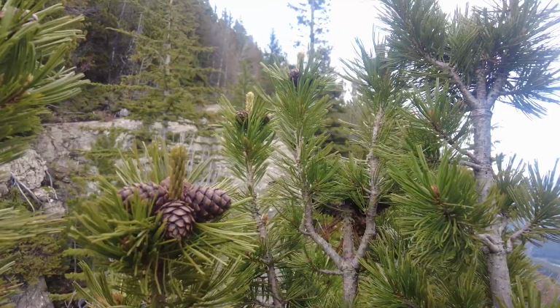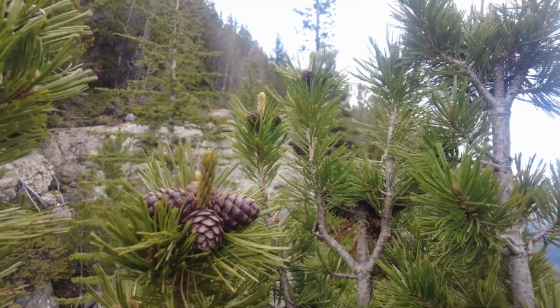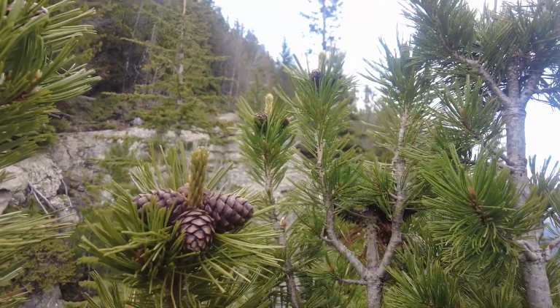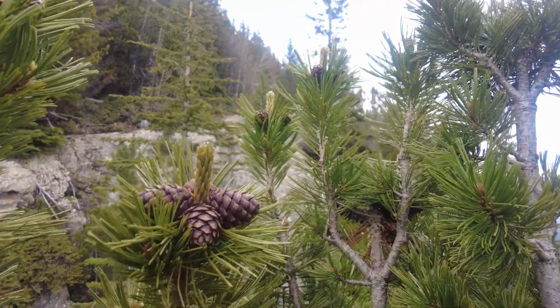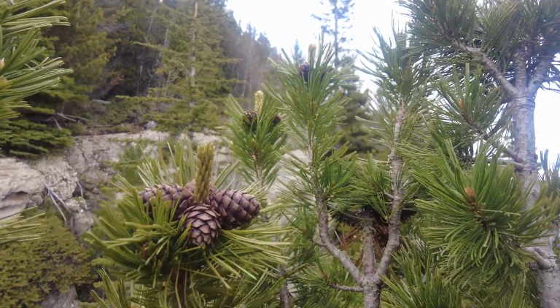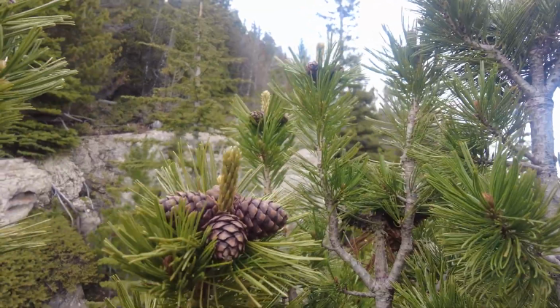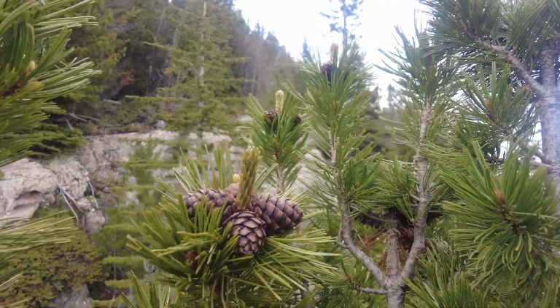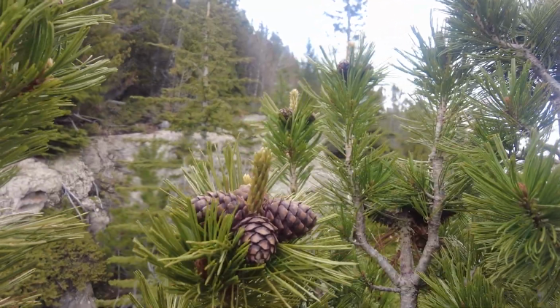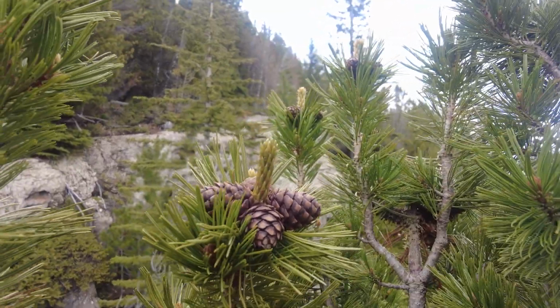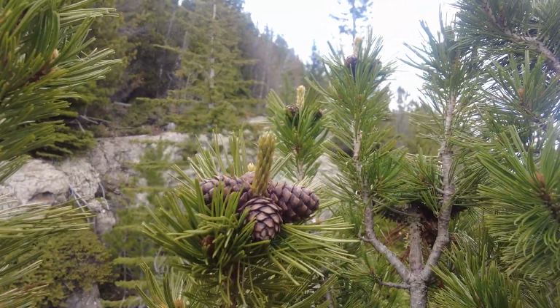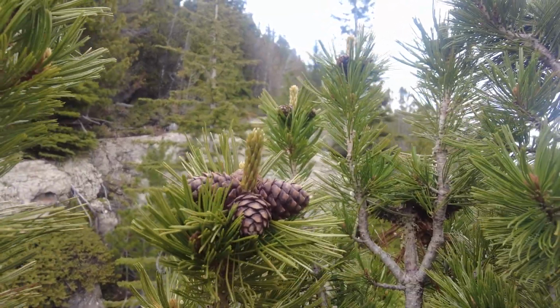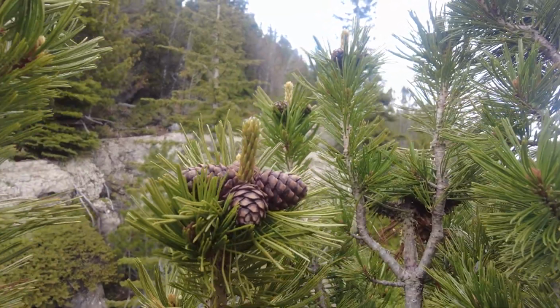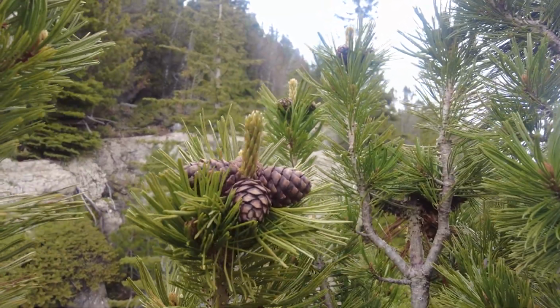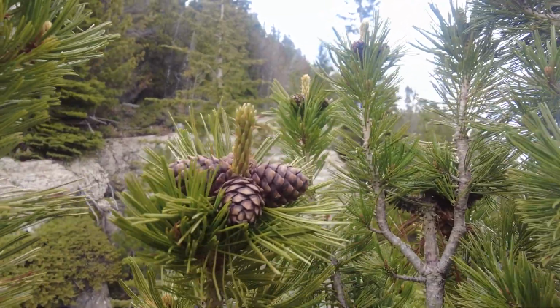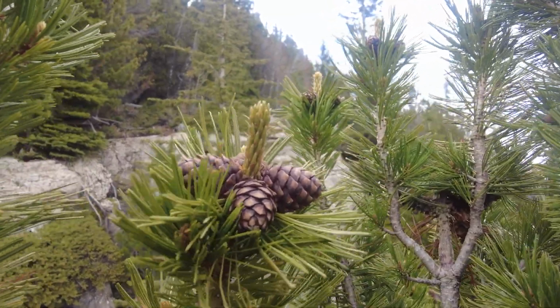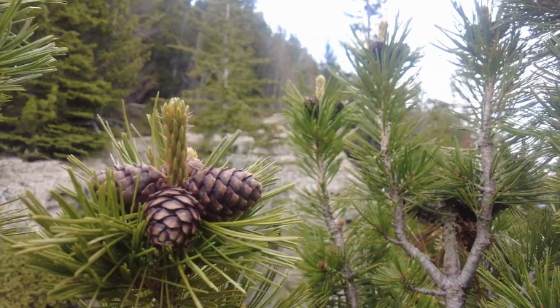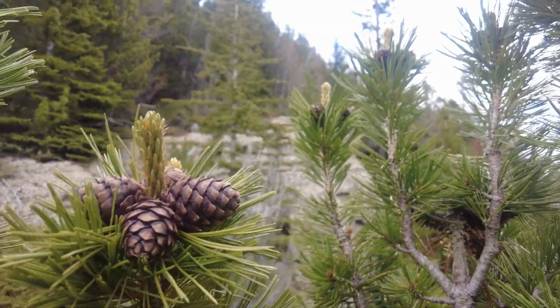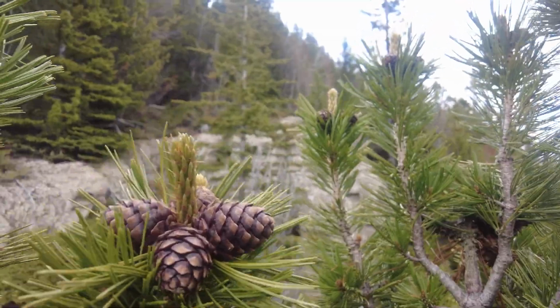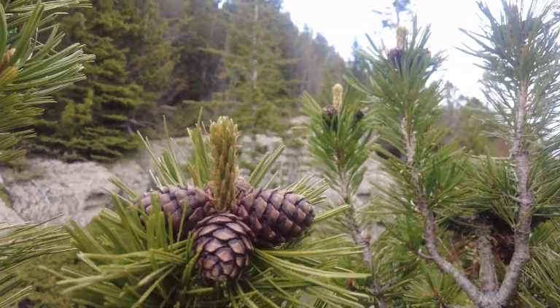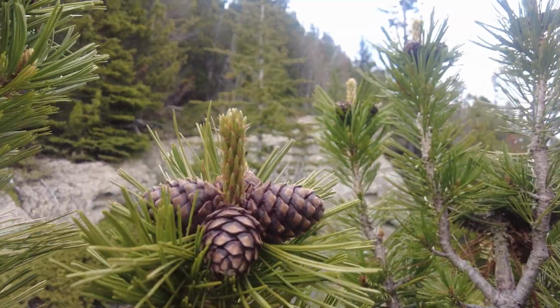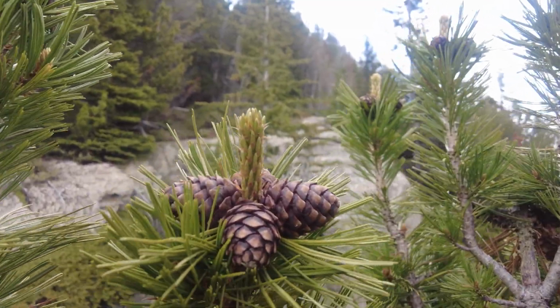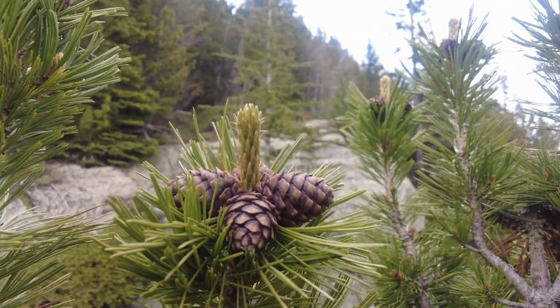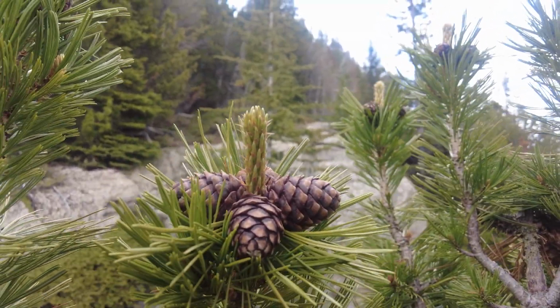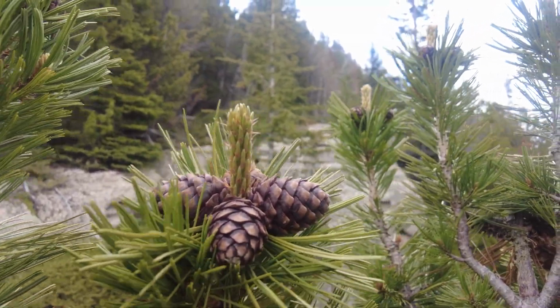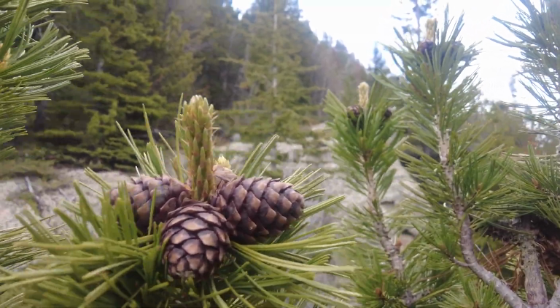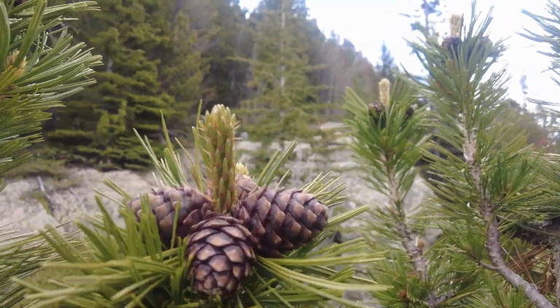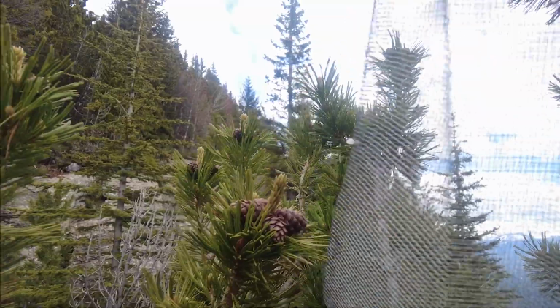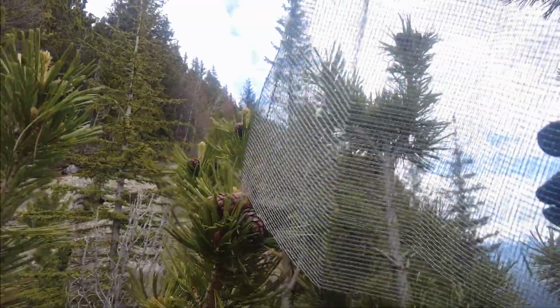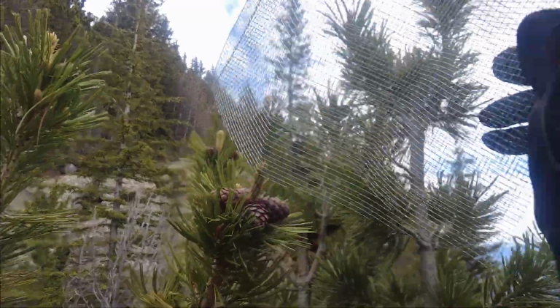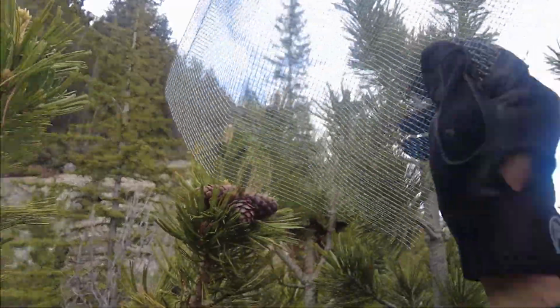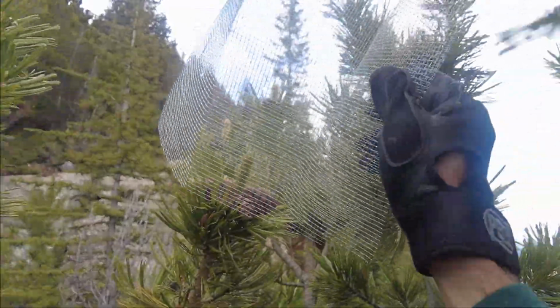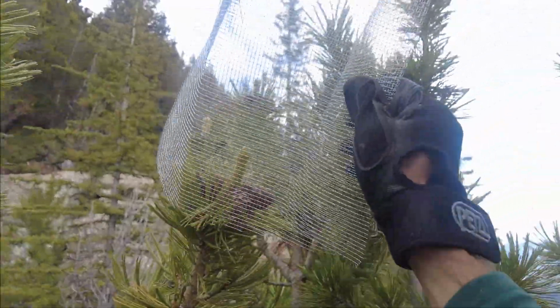Here we are up in the tree and these are the whitebark pine cones. I'm going to put a cage on it.